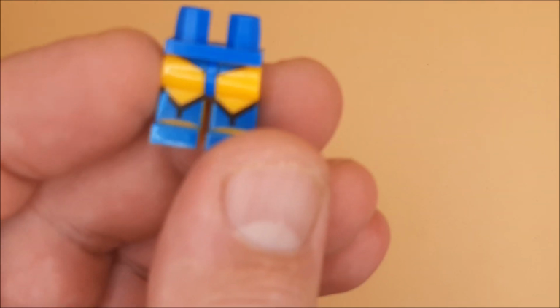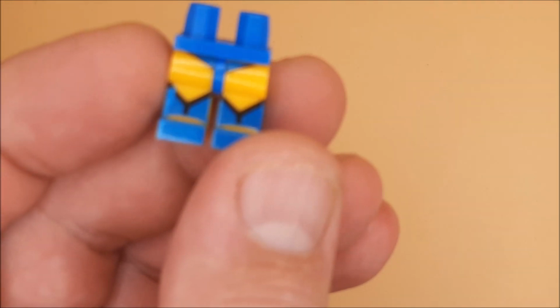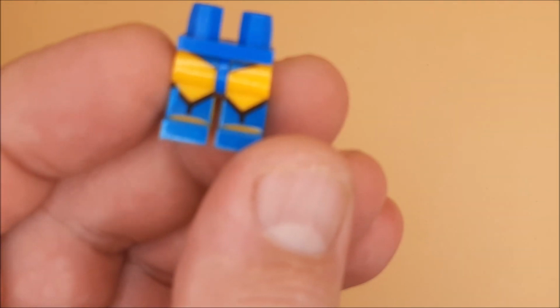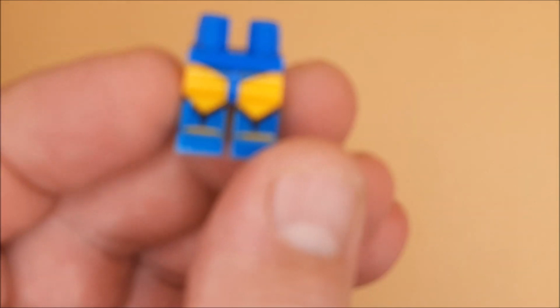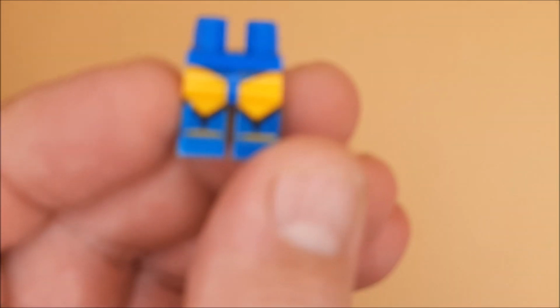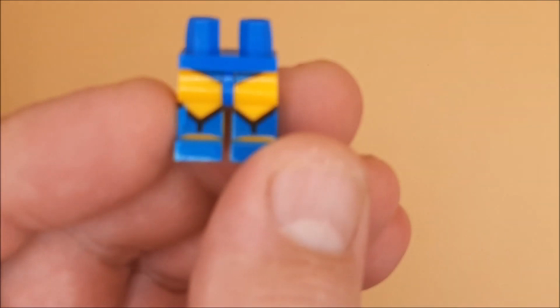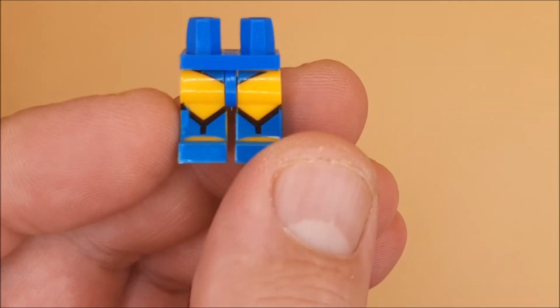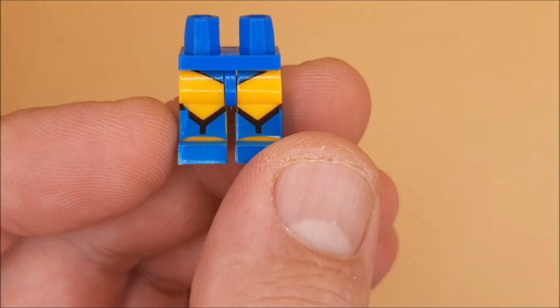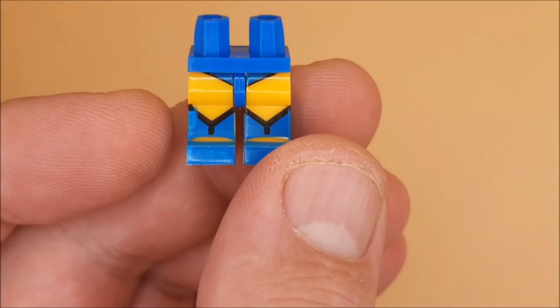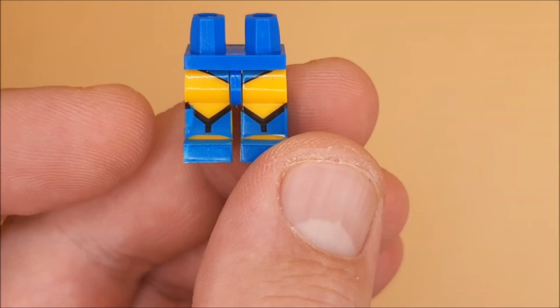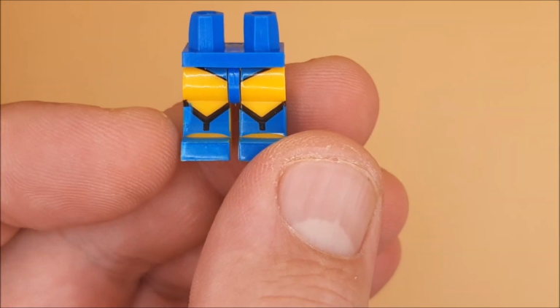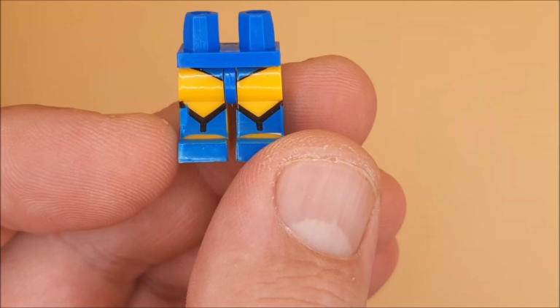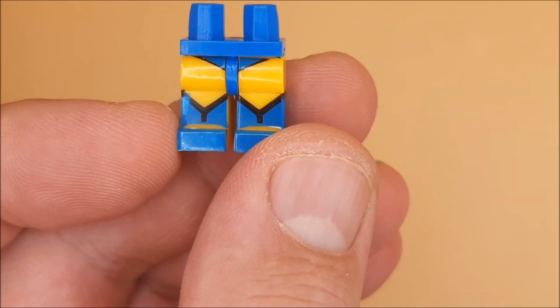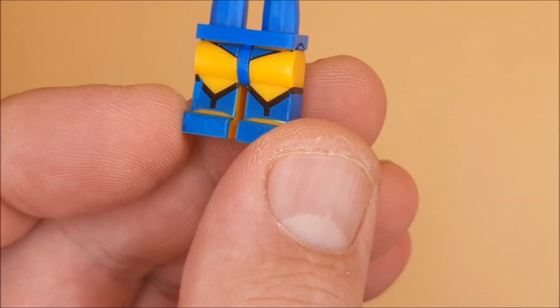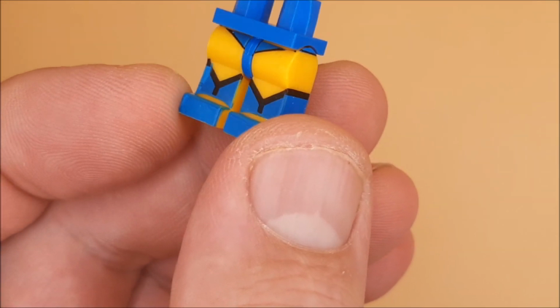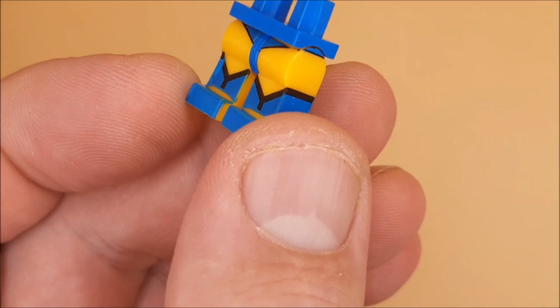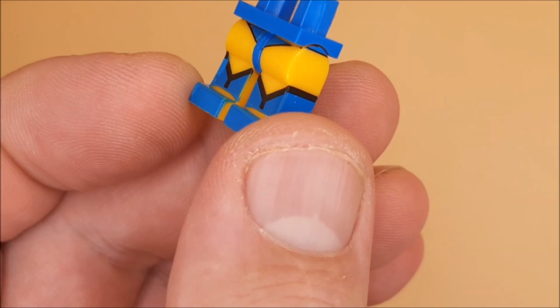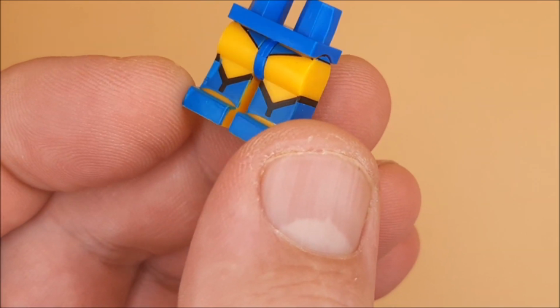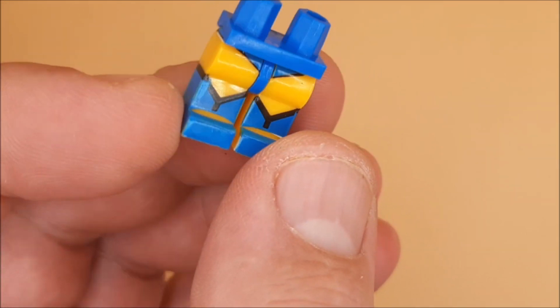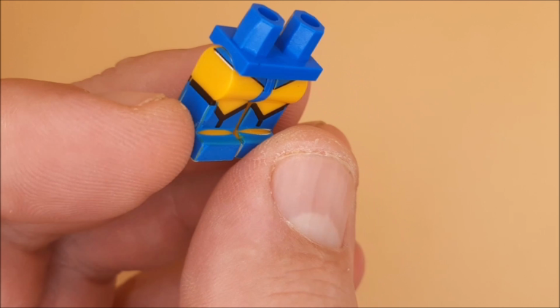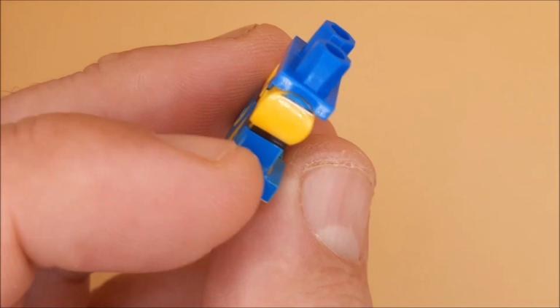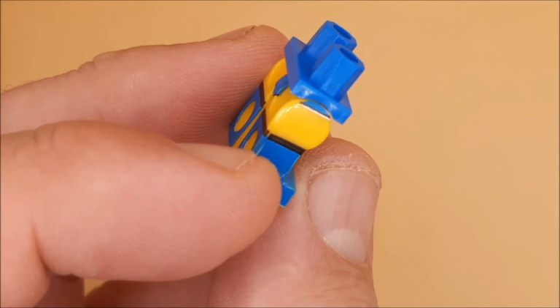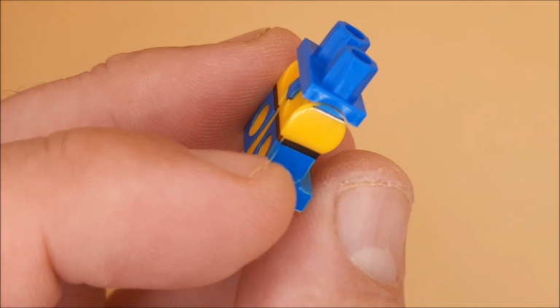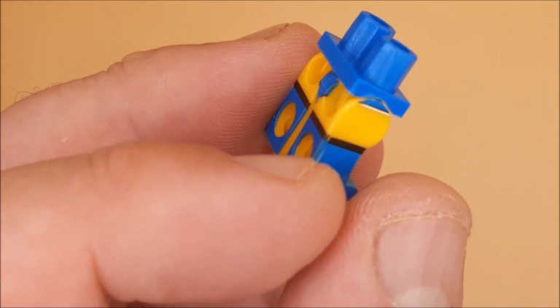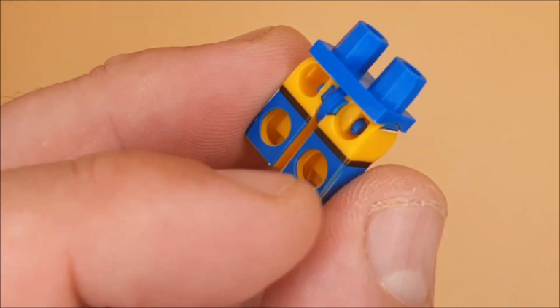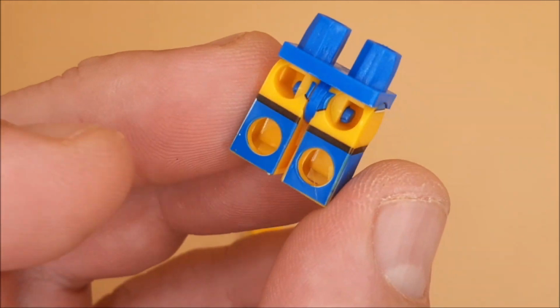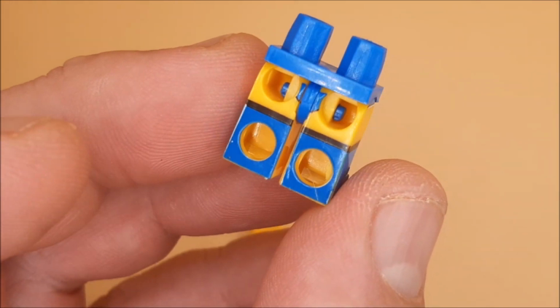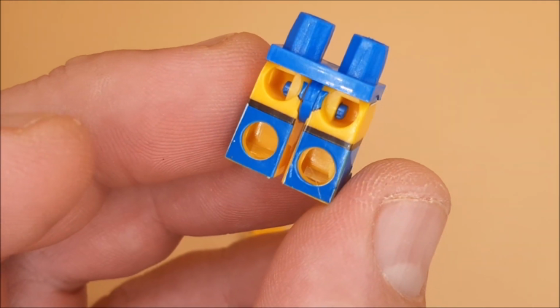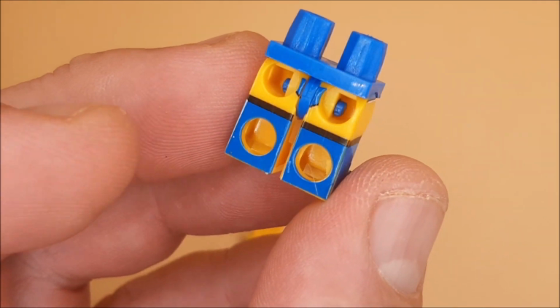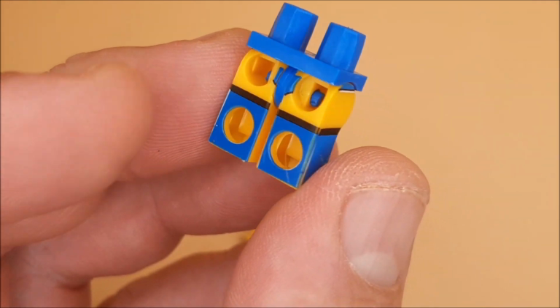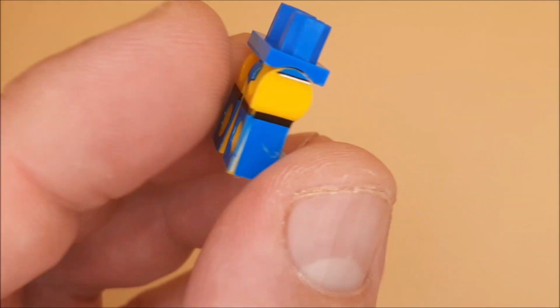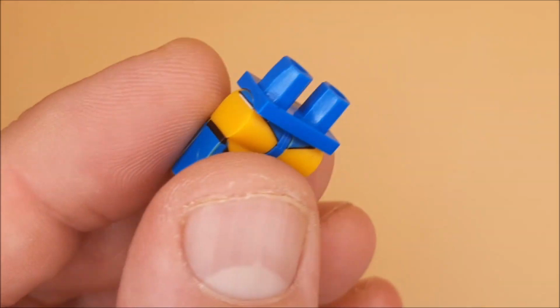They've also attempted to do the boots how they should be, which I thought was quite cool.